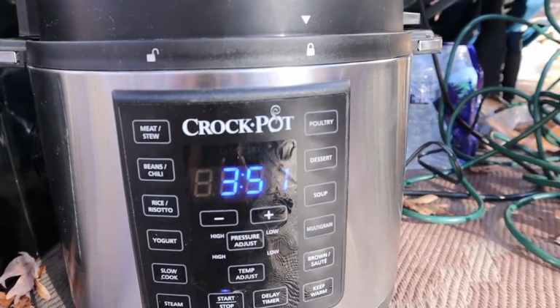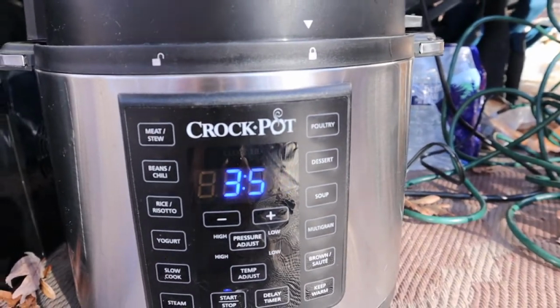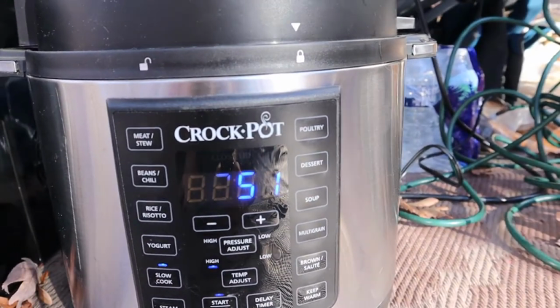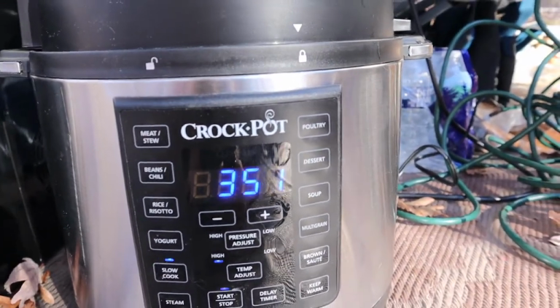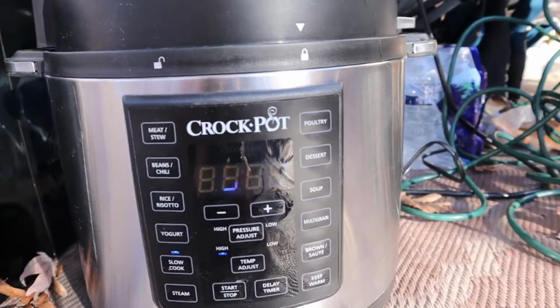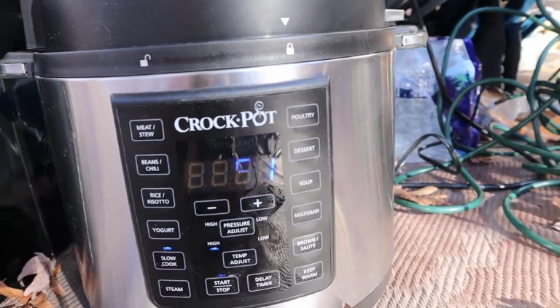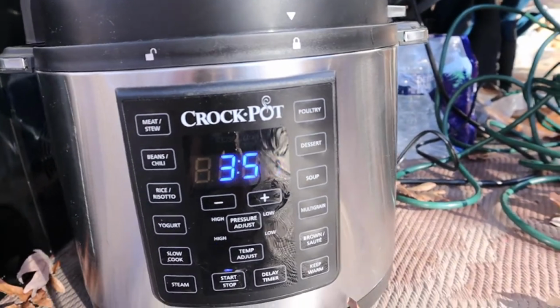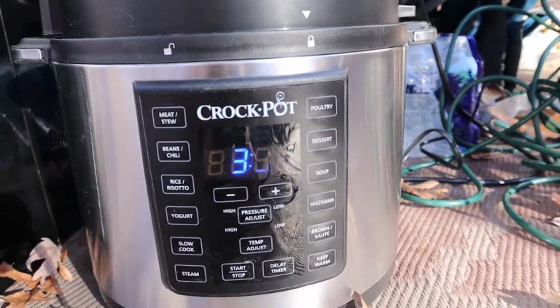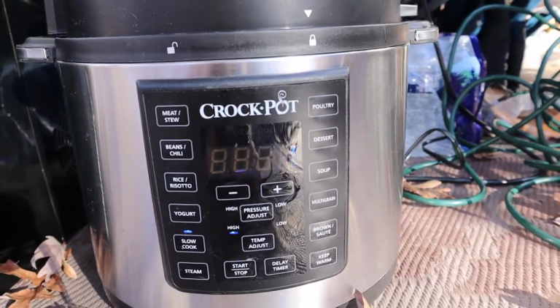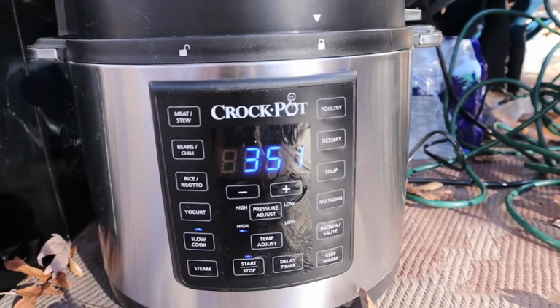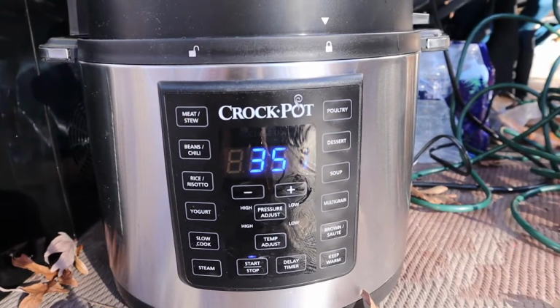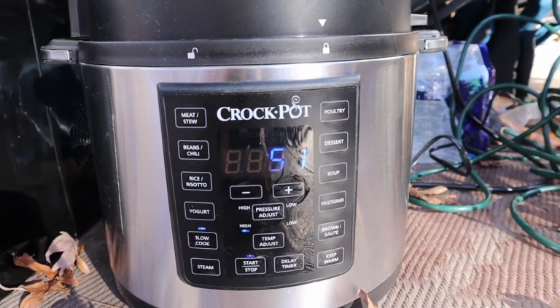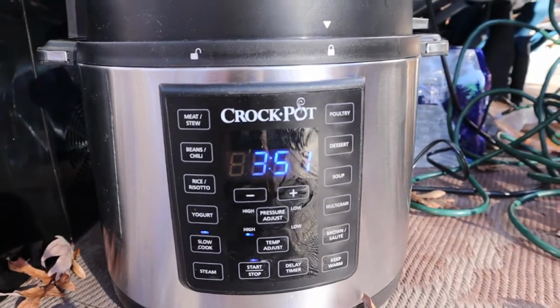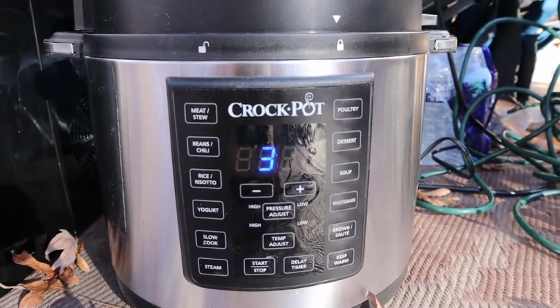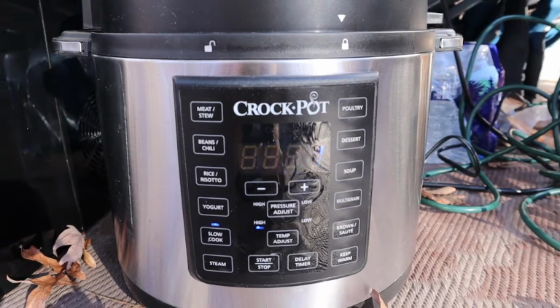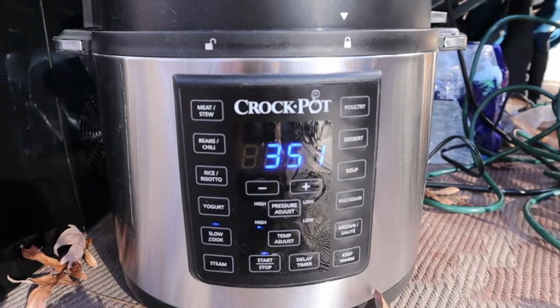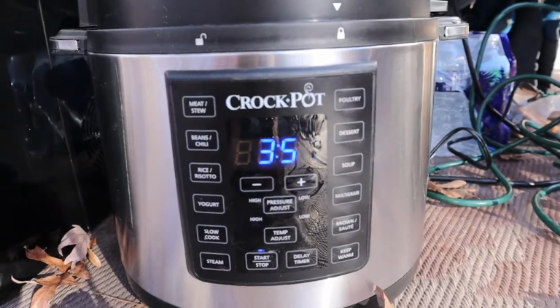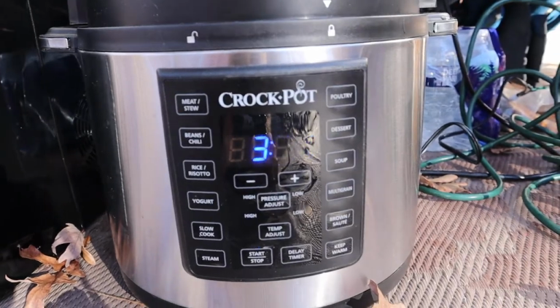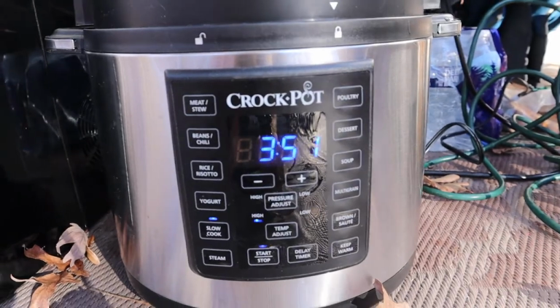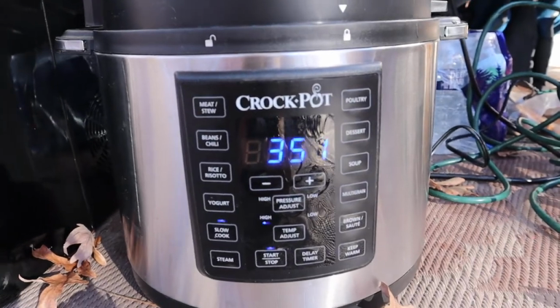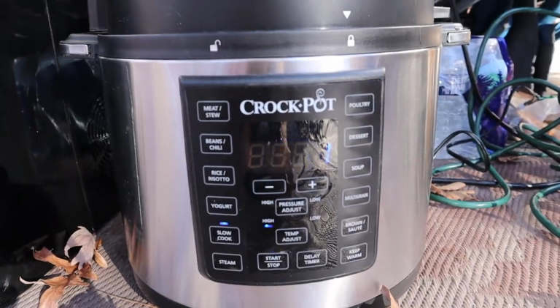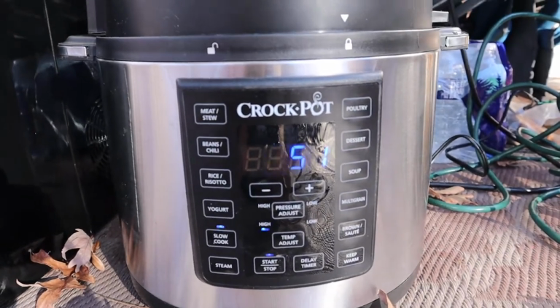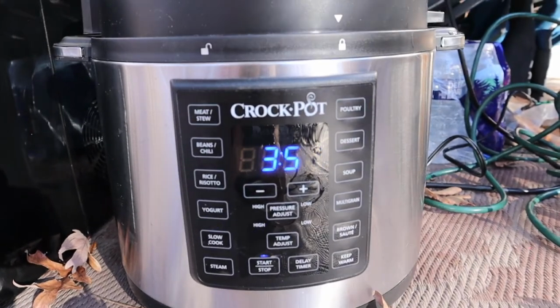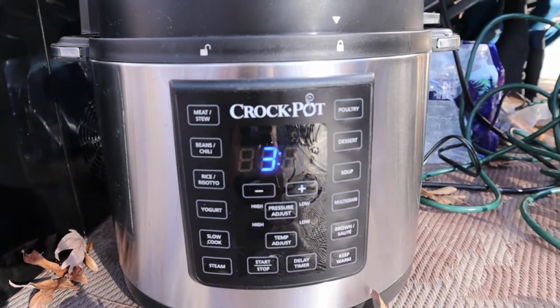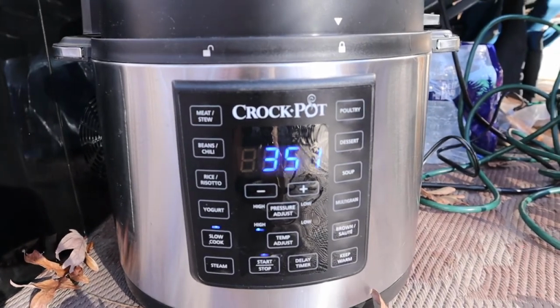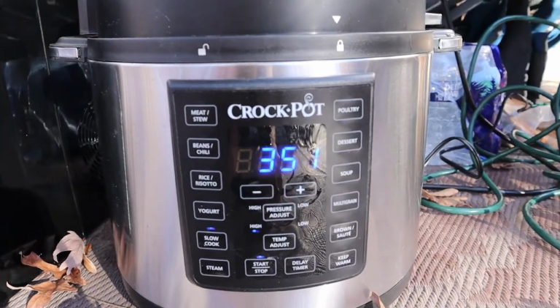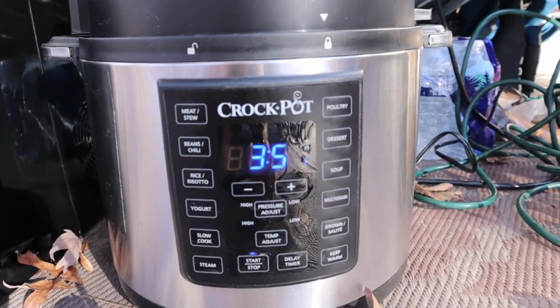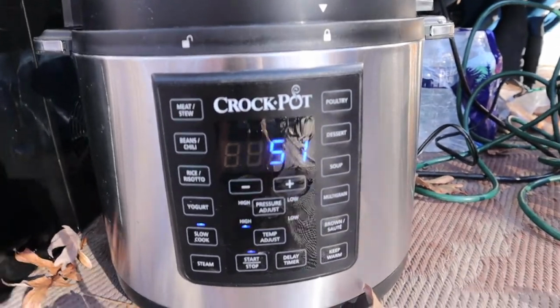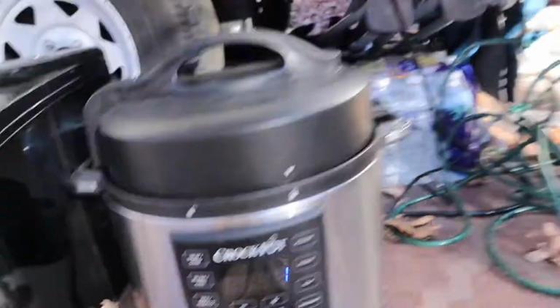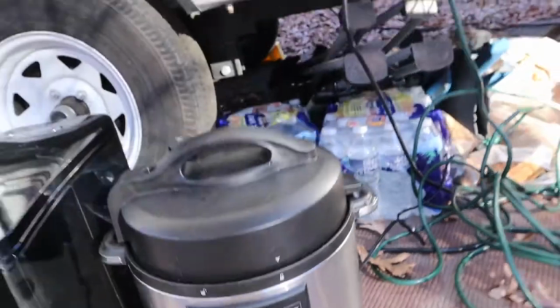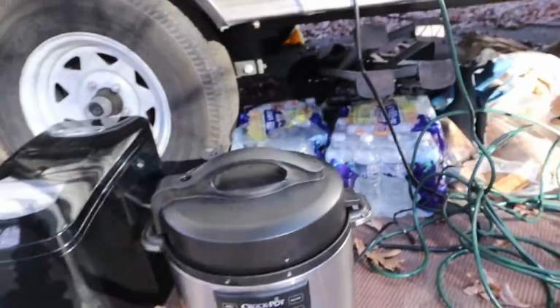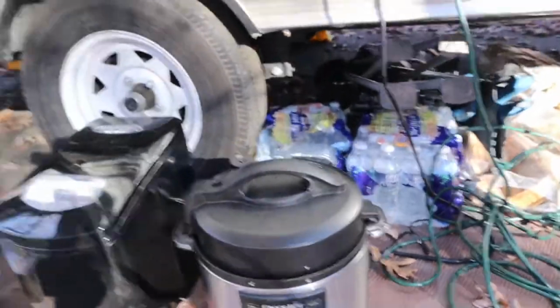Poultry, dessert, soup, meat, multi-grain. So you can put it in pressure cooker mode, you can put it in searing mode.